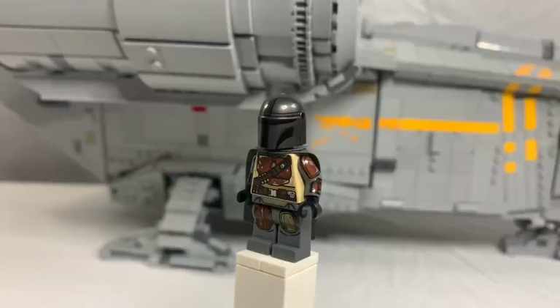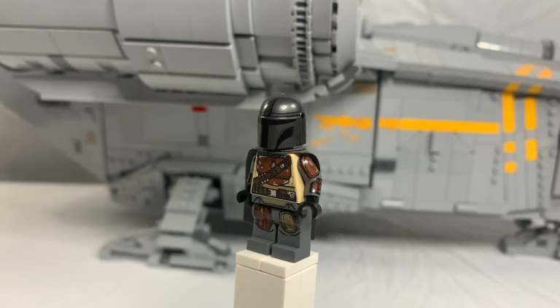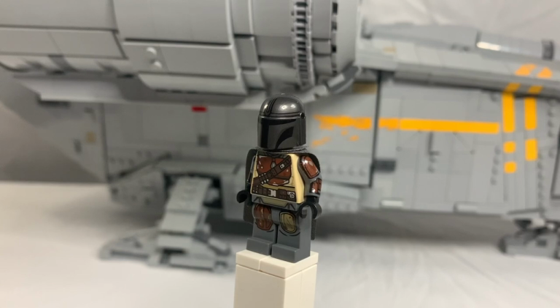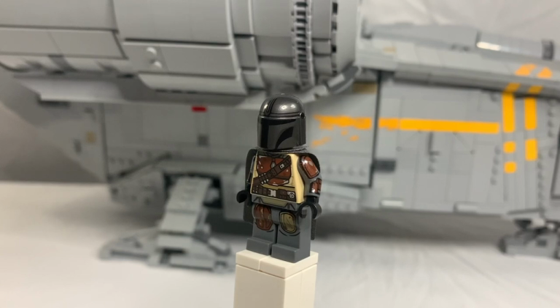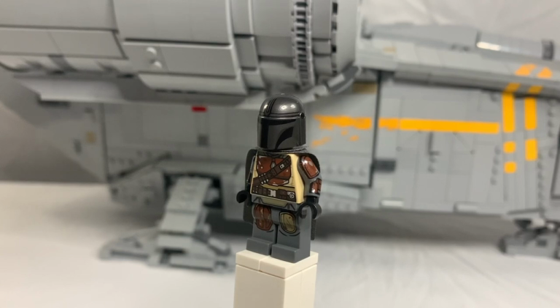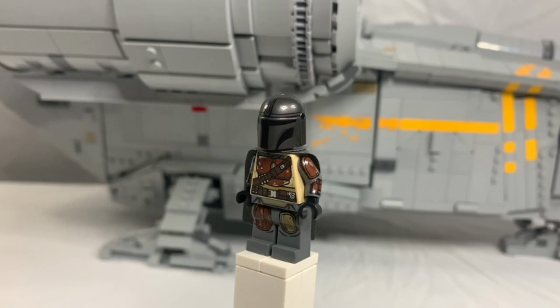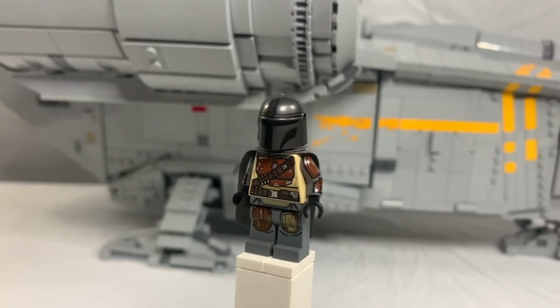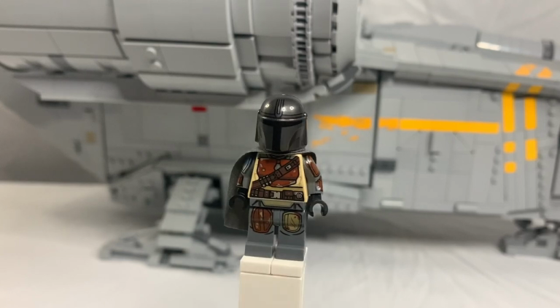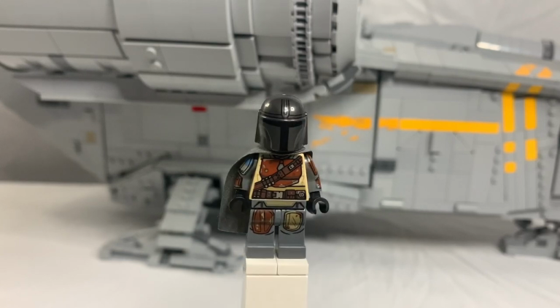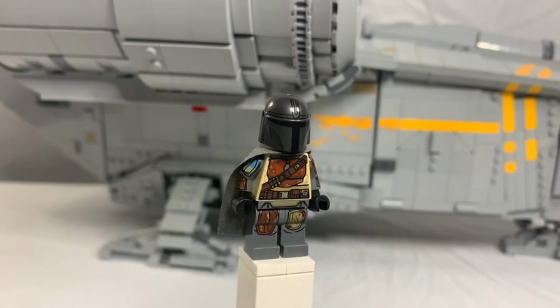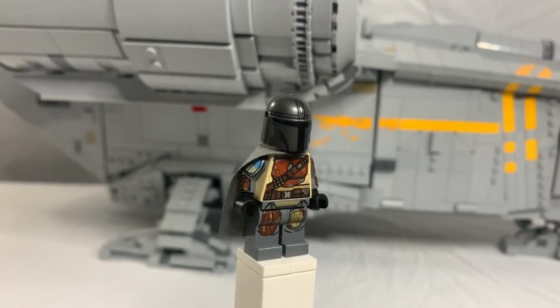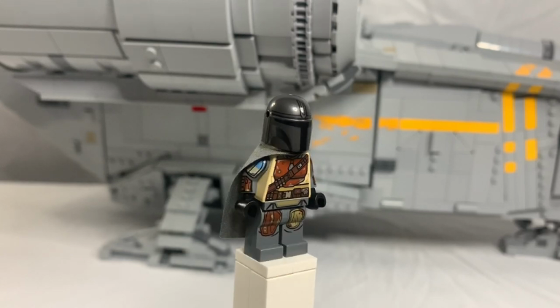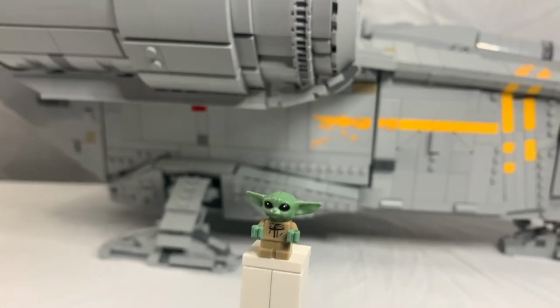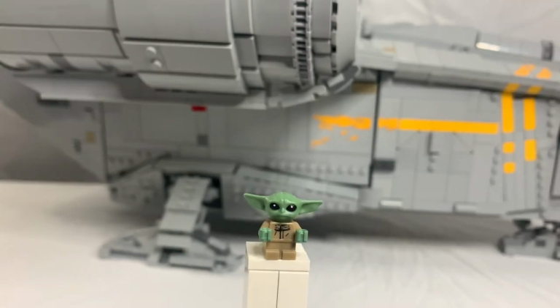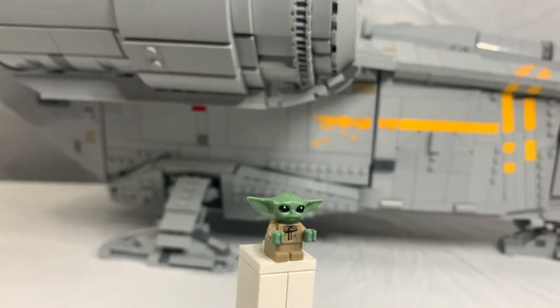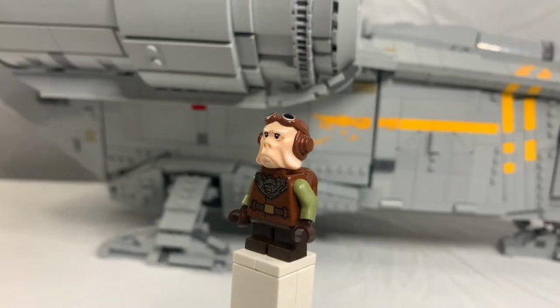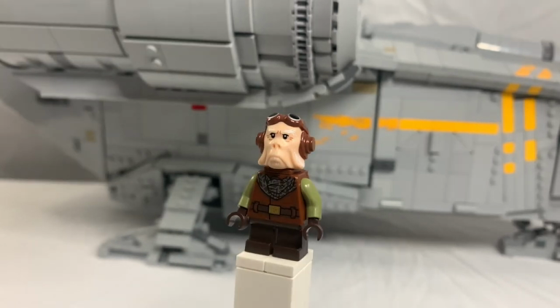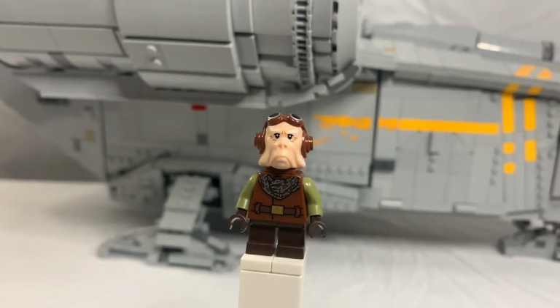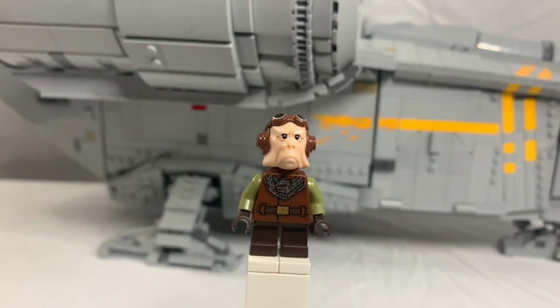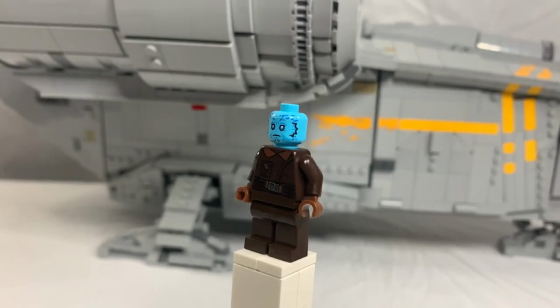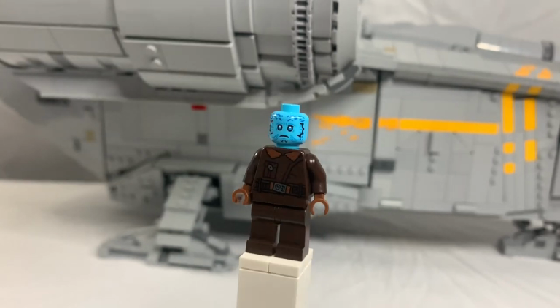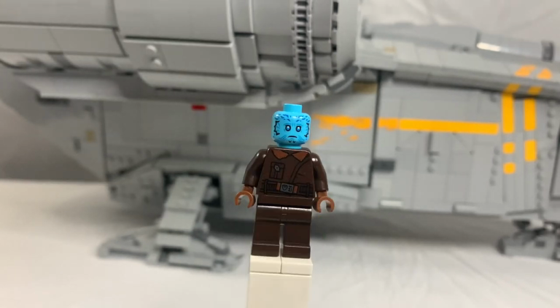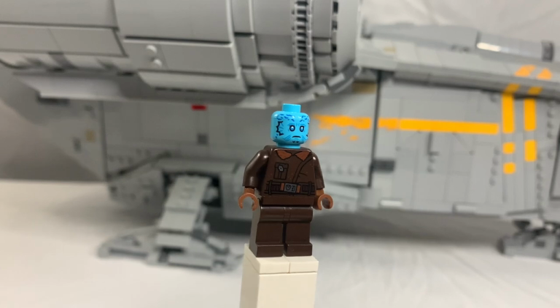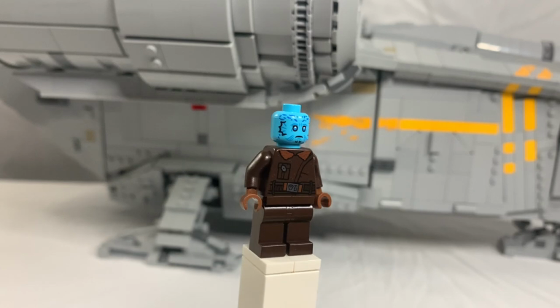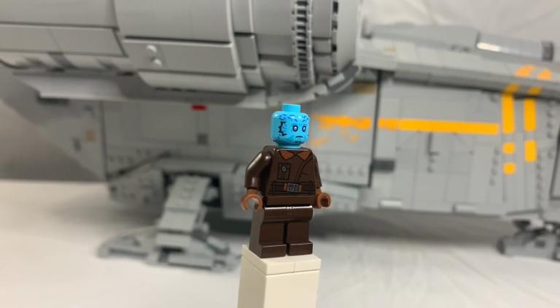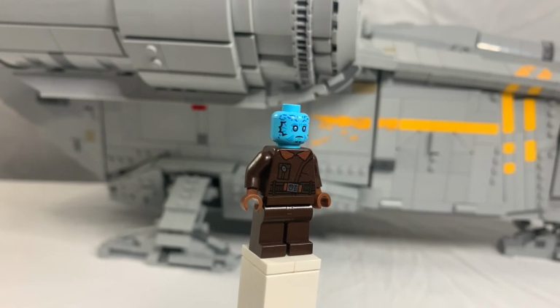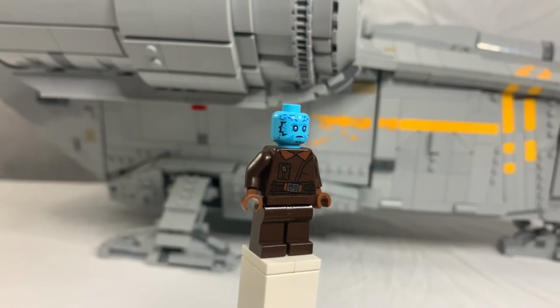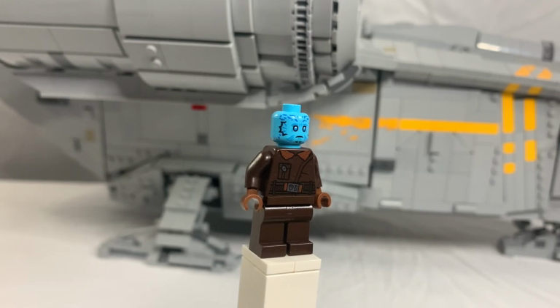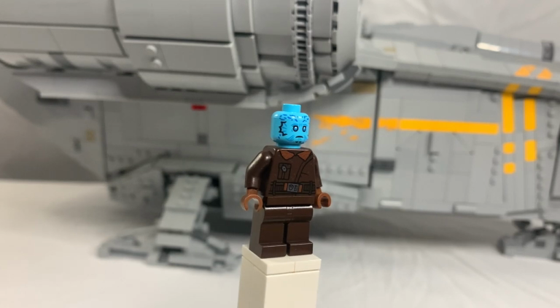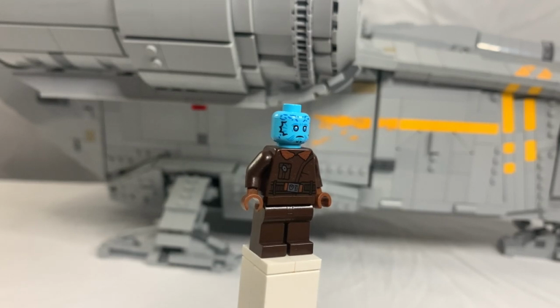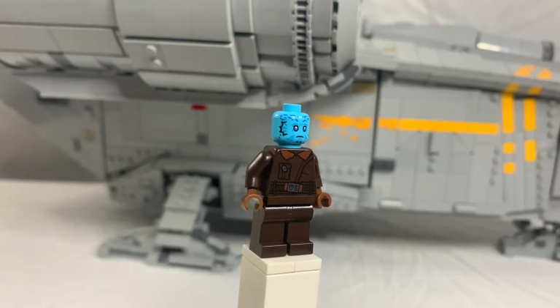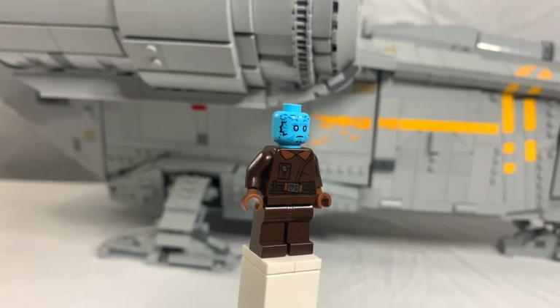We get four minifigures, including Din Djarin, Grogu, Quill, and the Mythrol — that's the name of his species; we don't know his name yet.